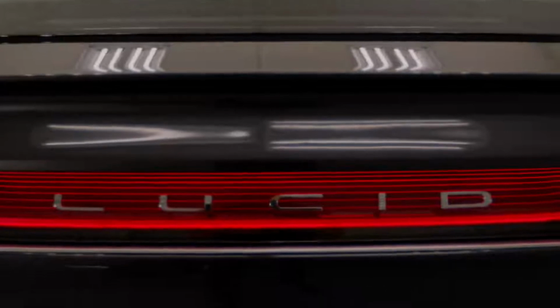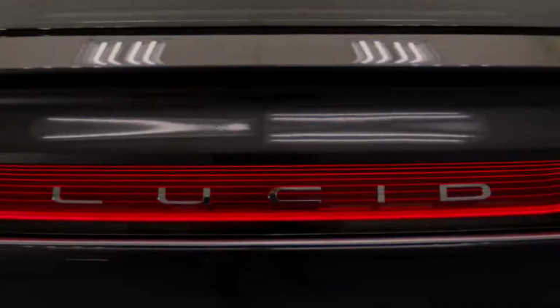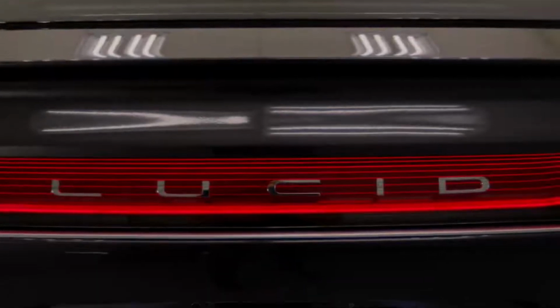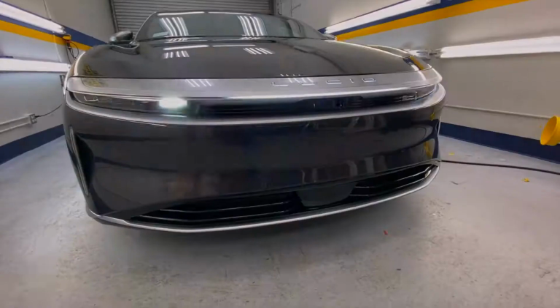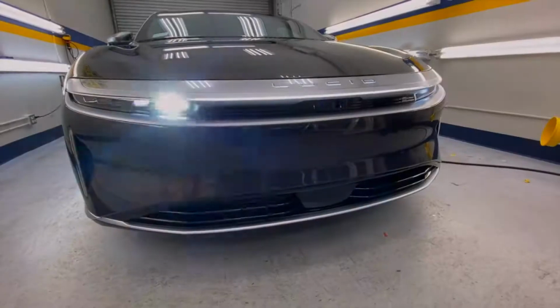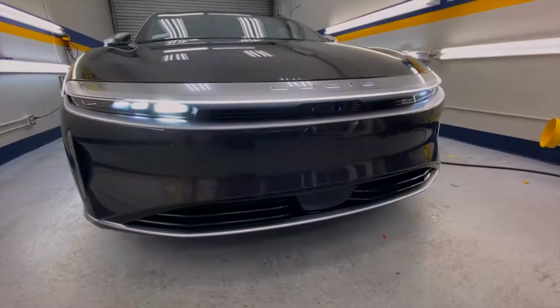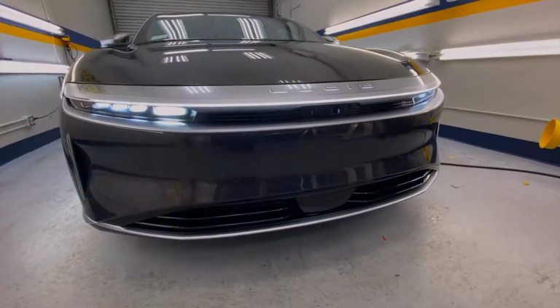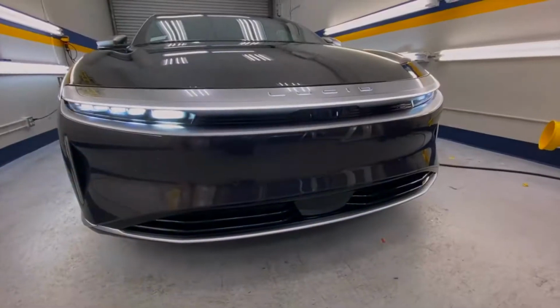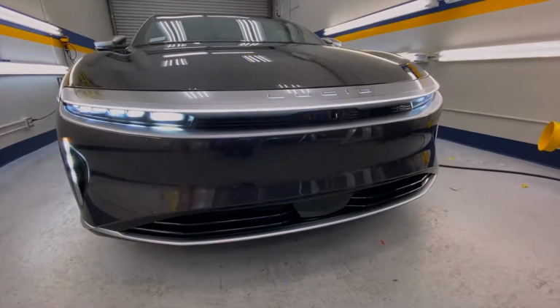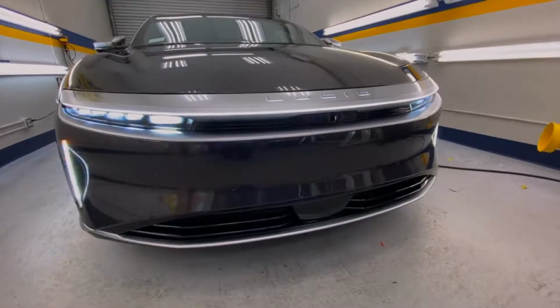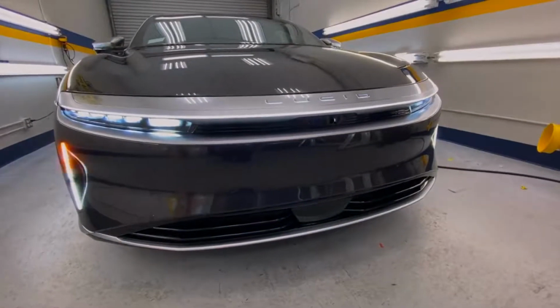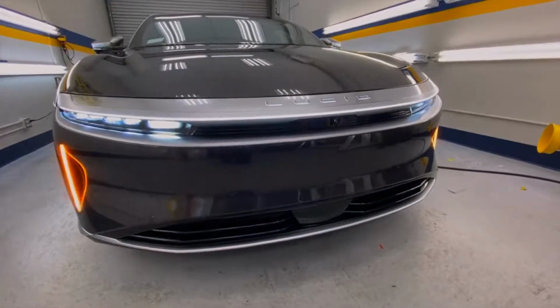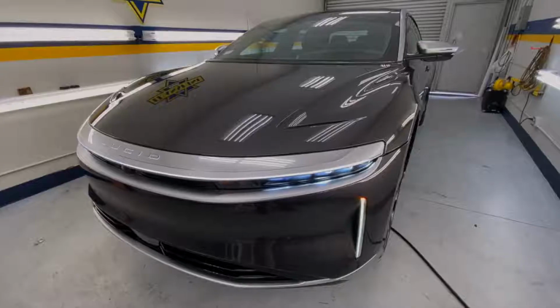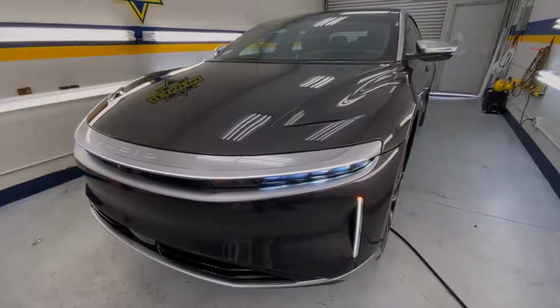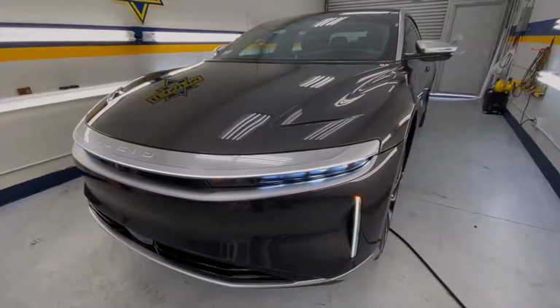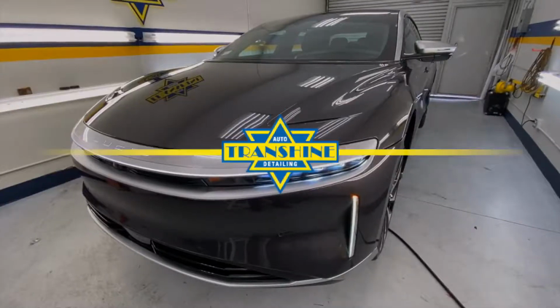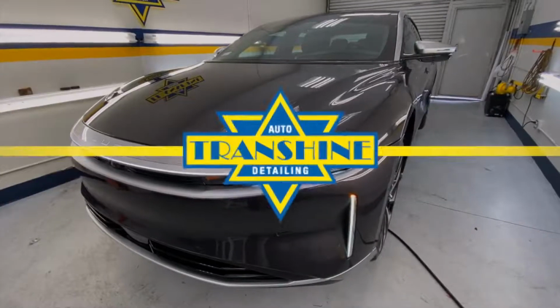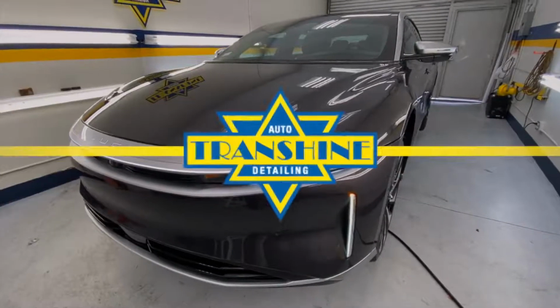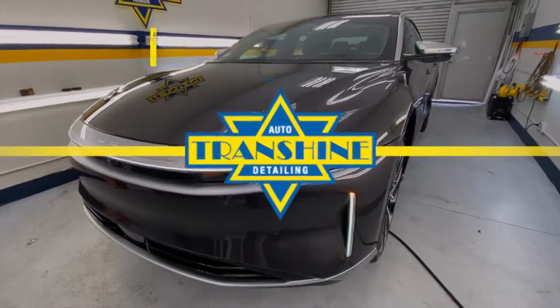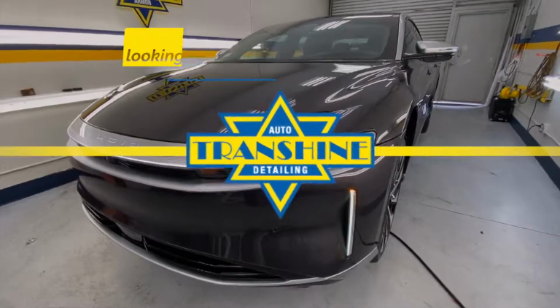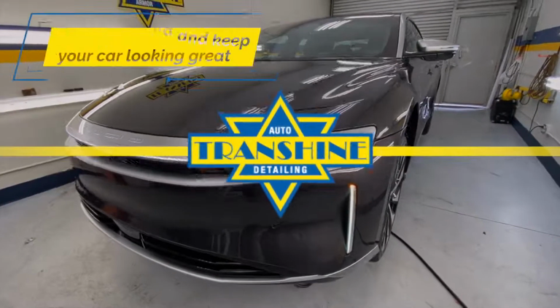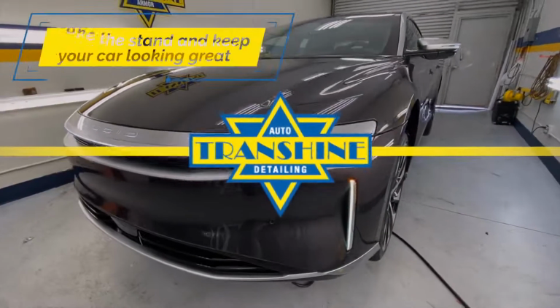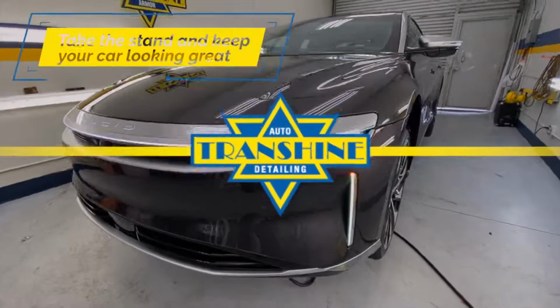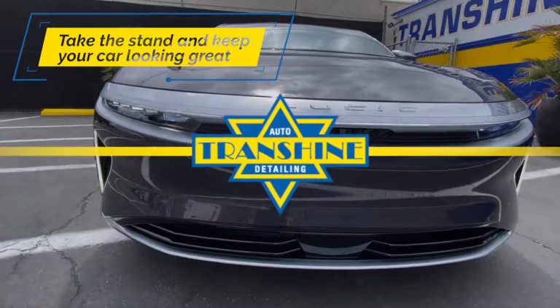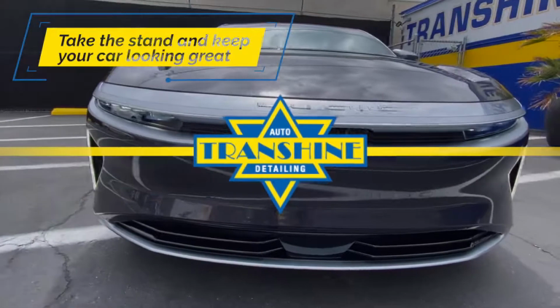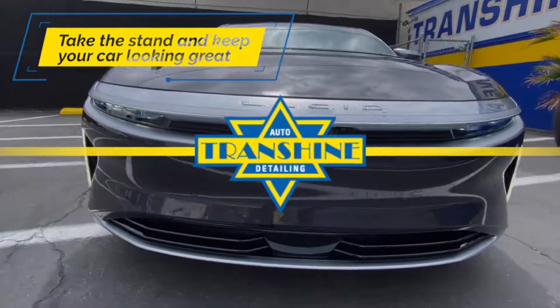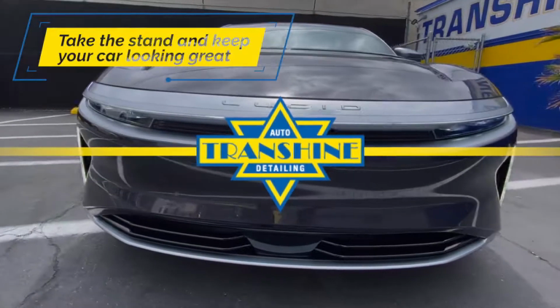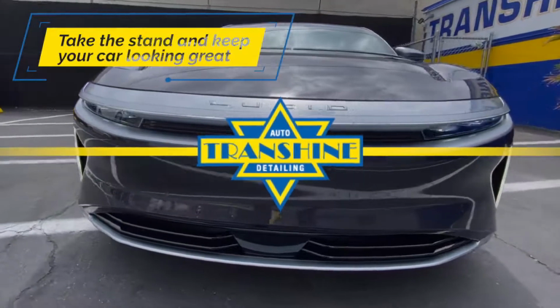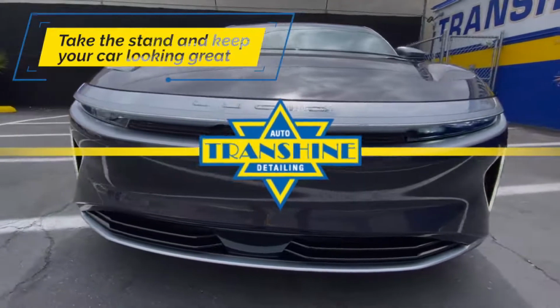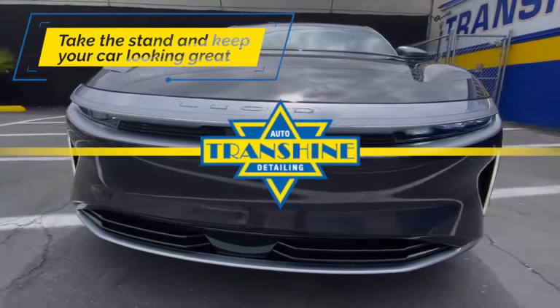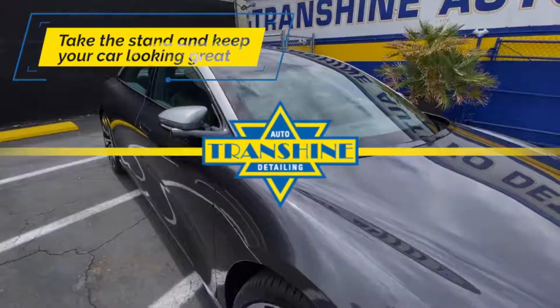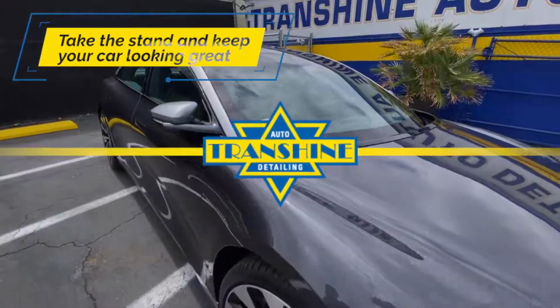If you care about your car's appearance and value, you need this product. Contact us today to protect your paint.